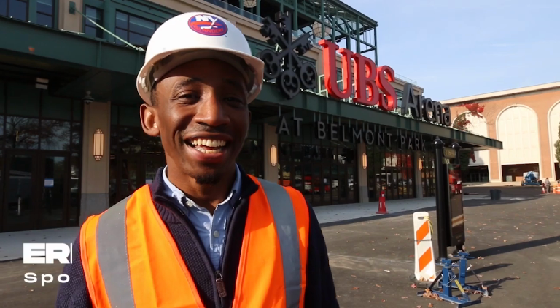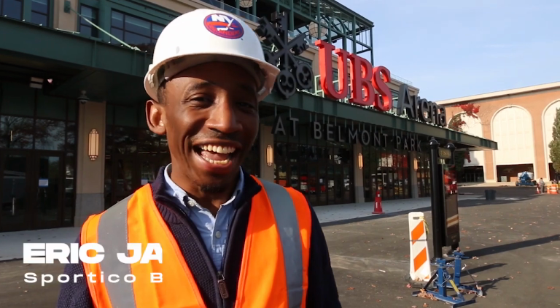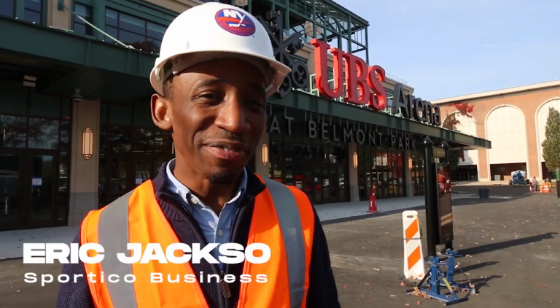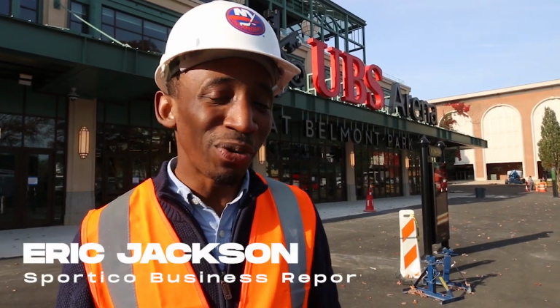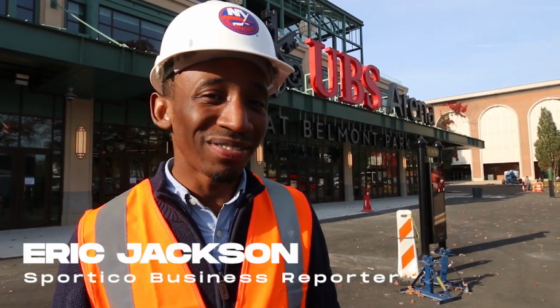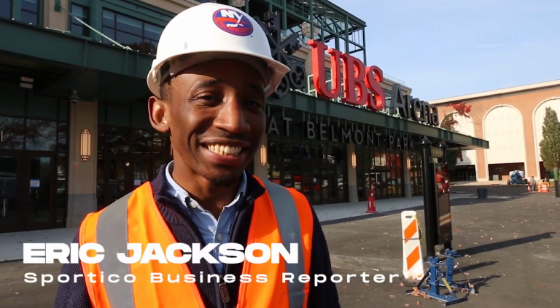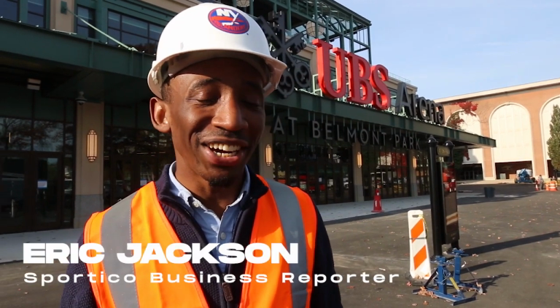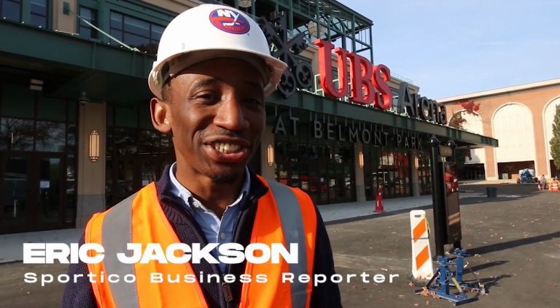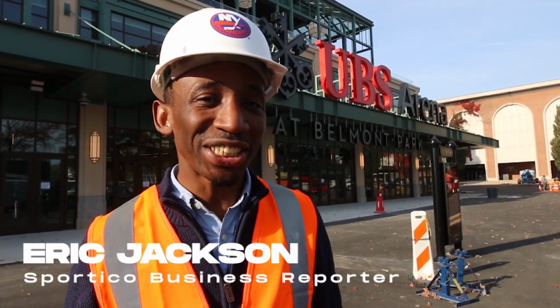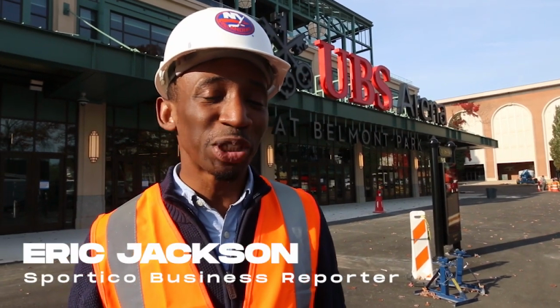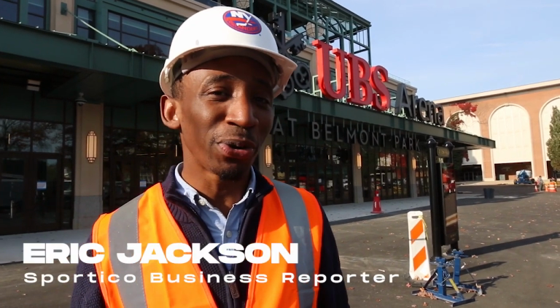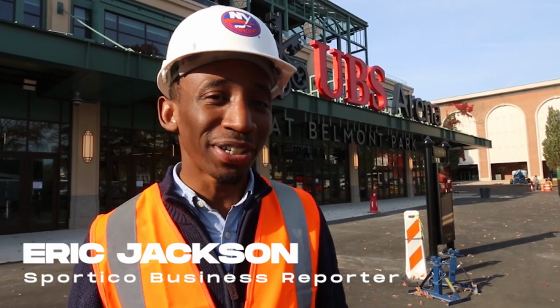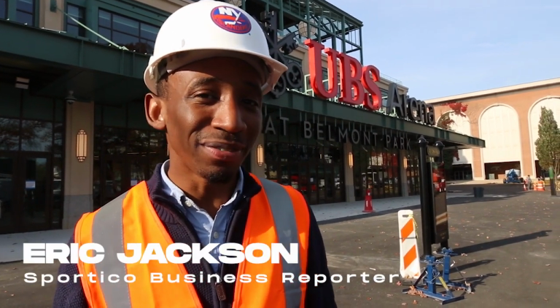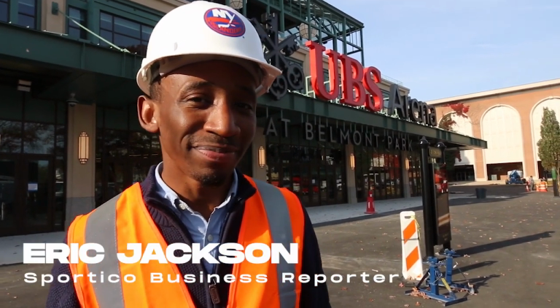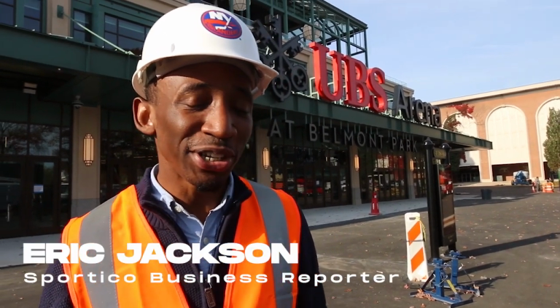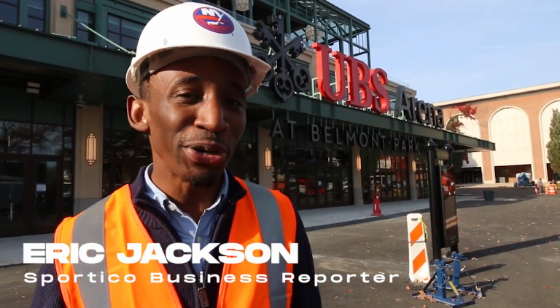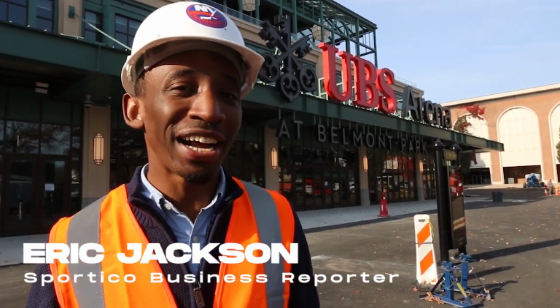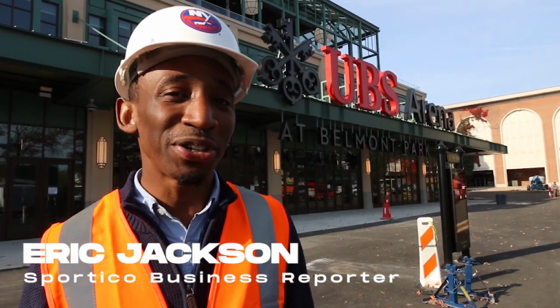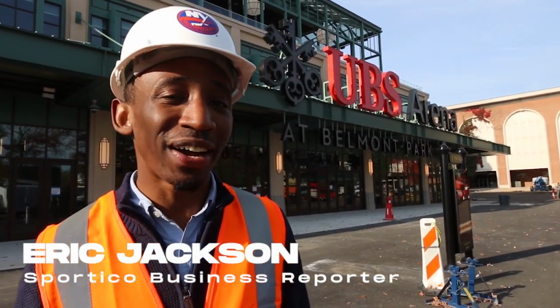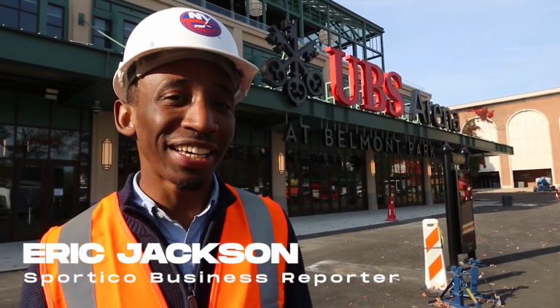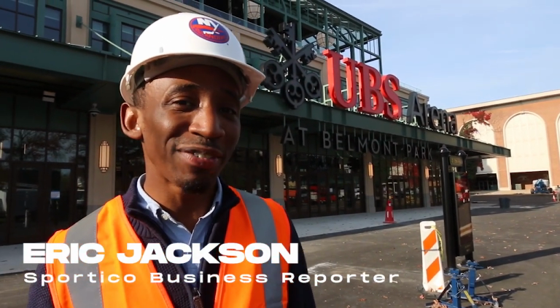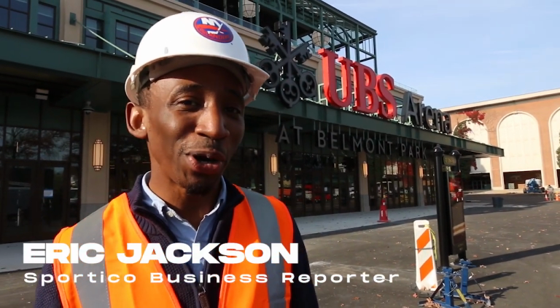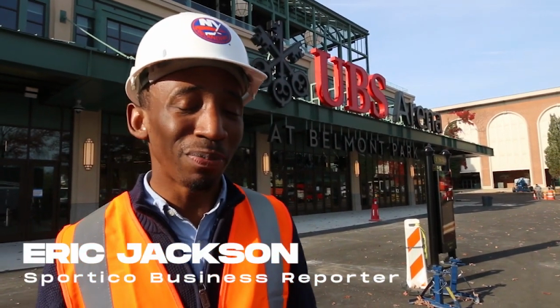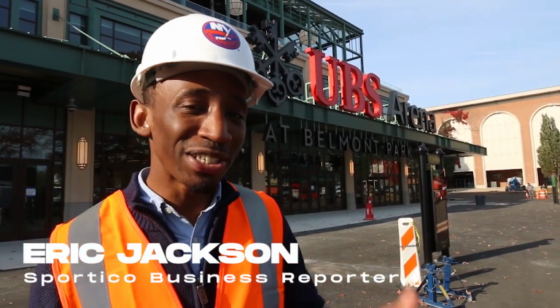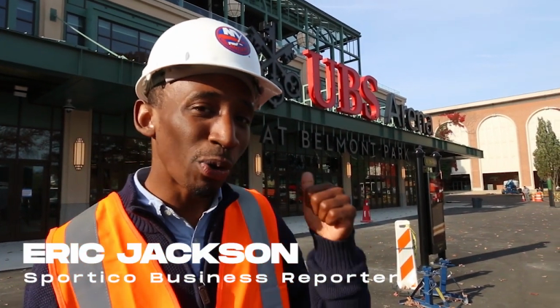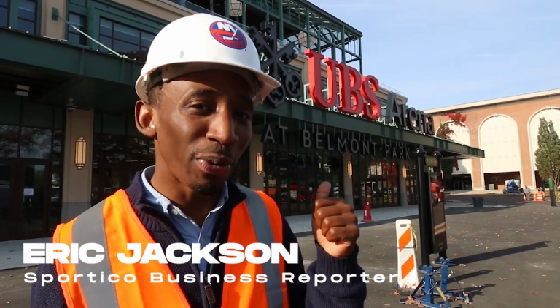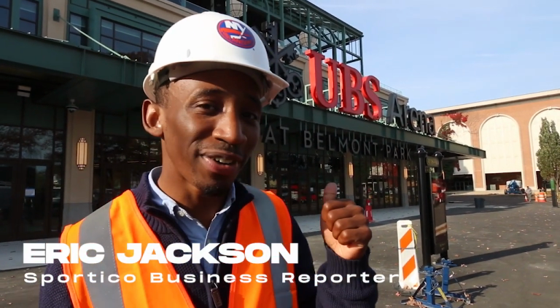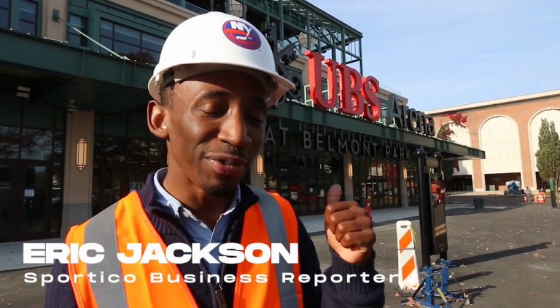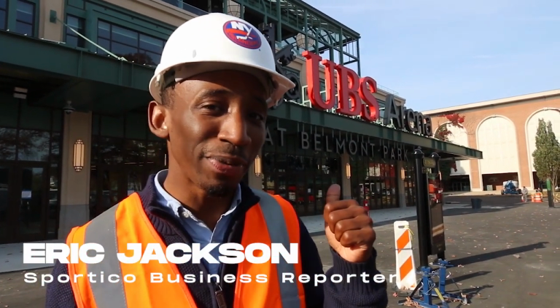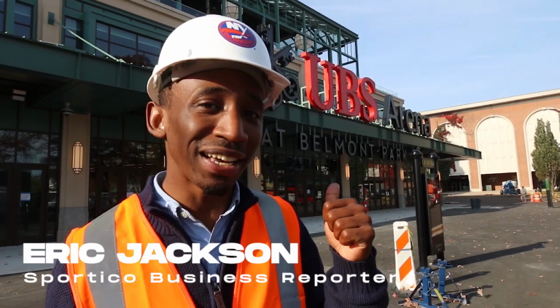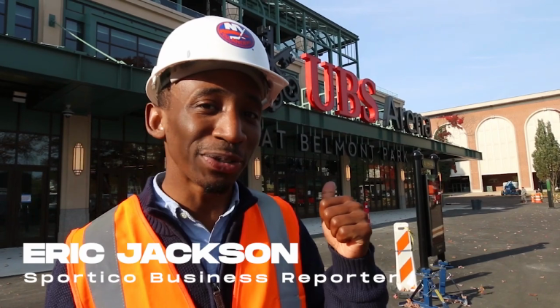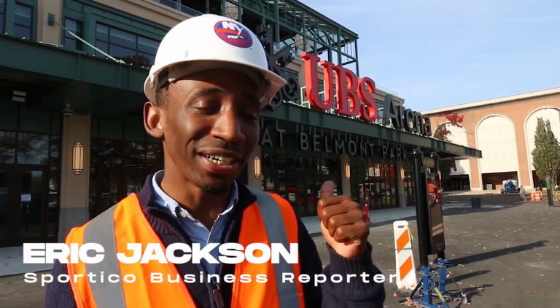Hey everyone, this is Eric Jackson with Sportico. The New York Islanders finally have a home — it's the UBS Arena.